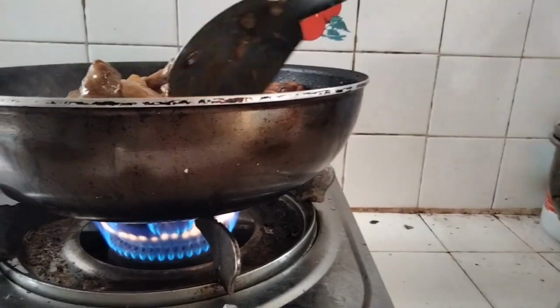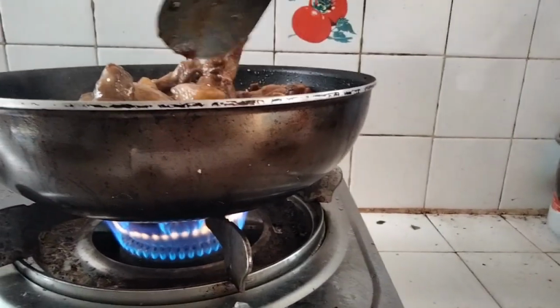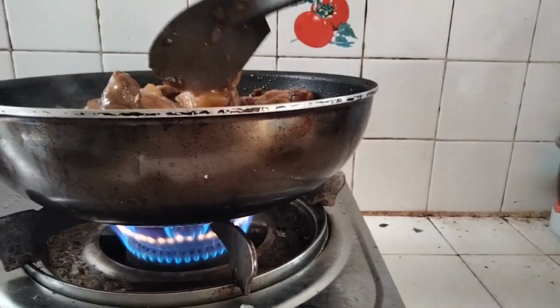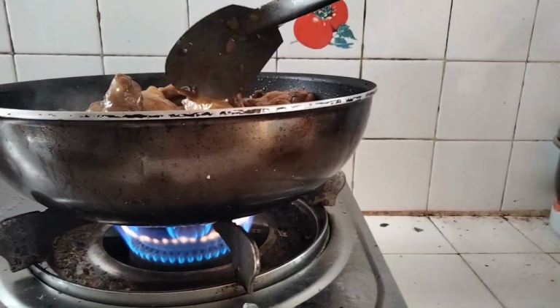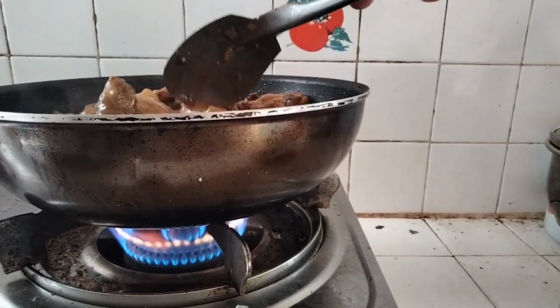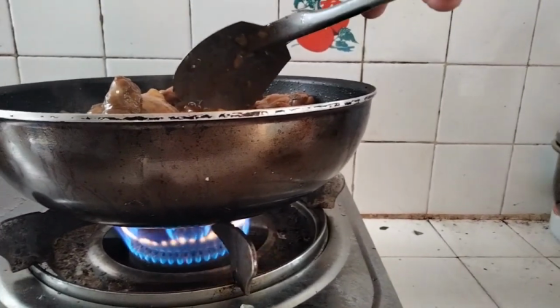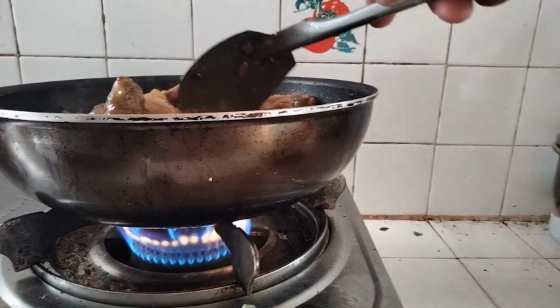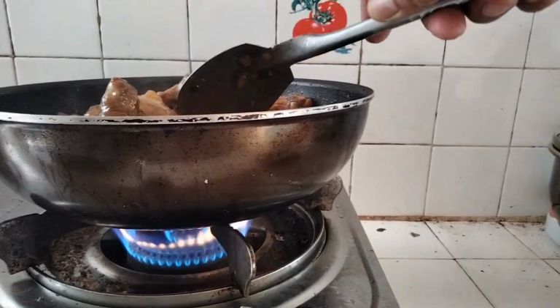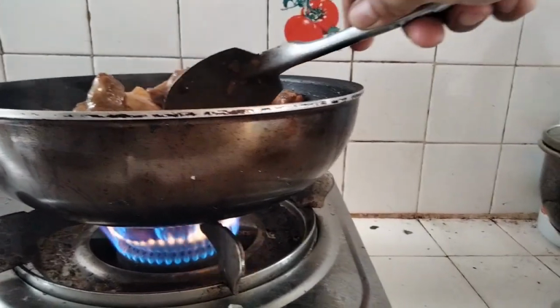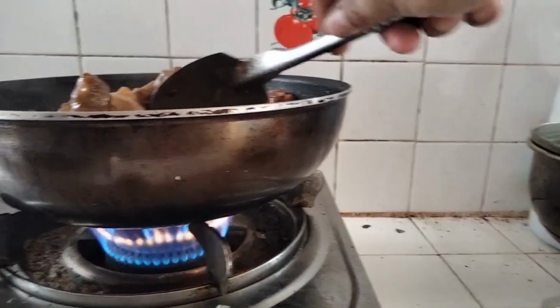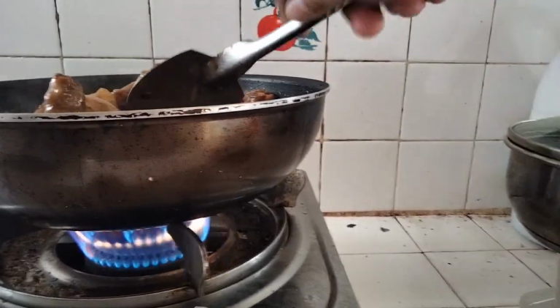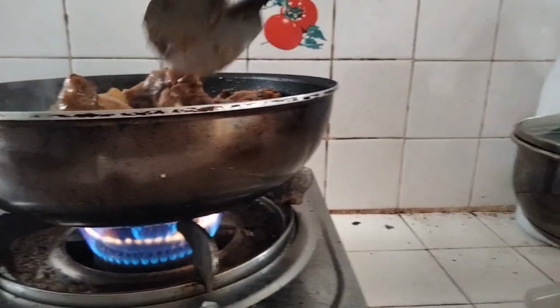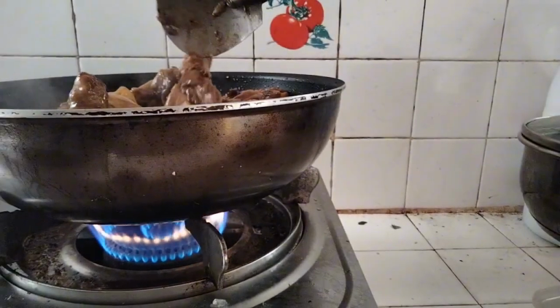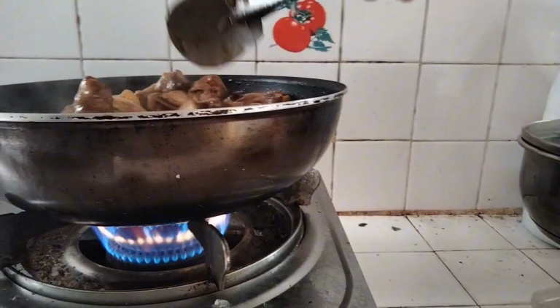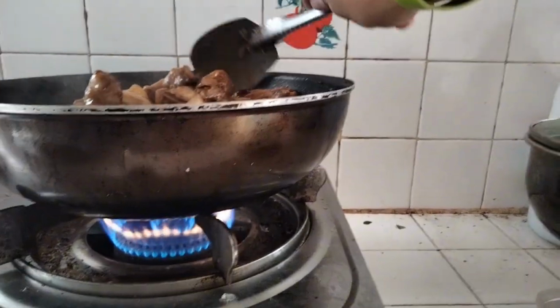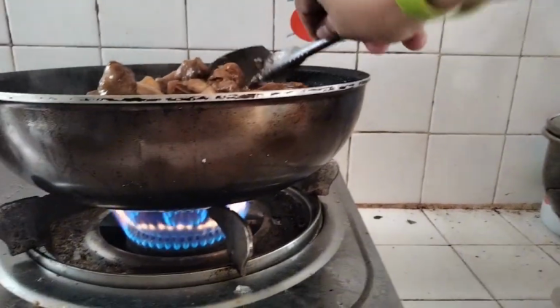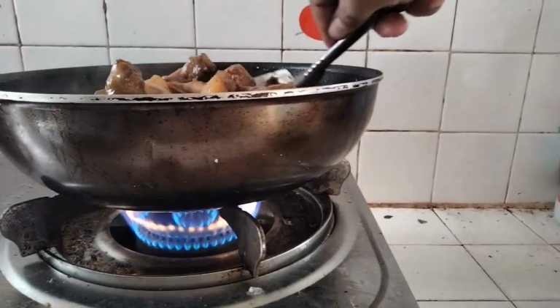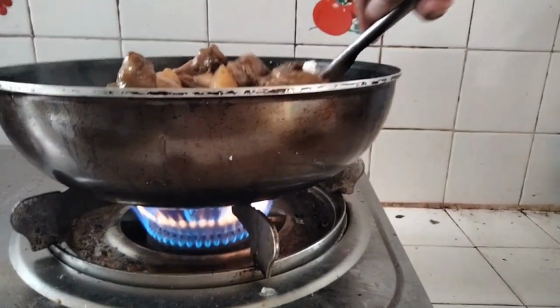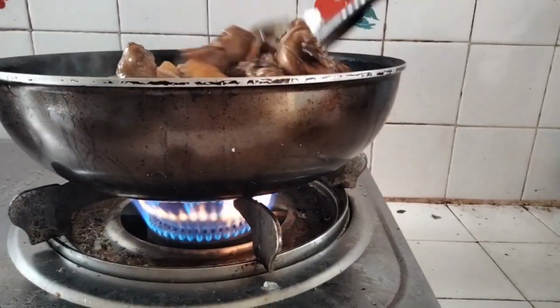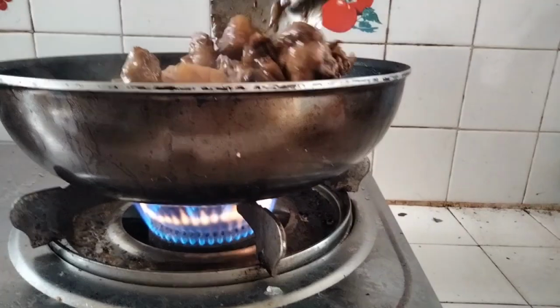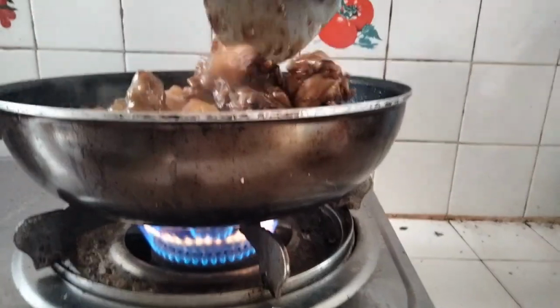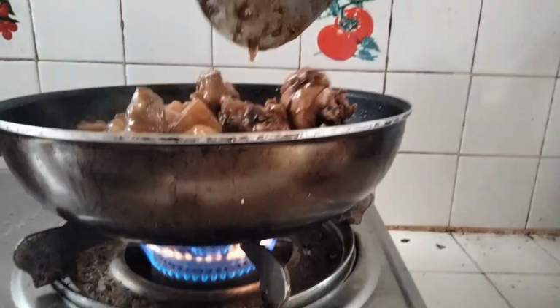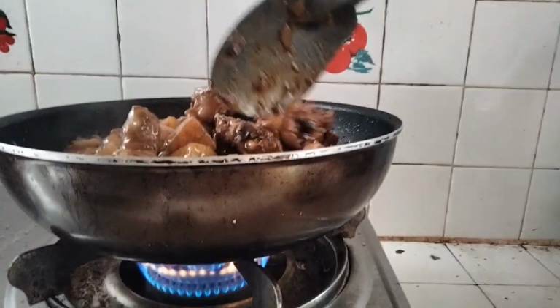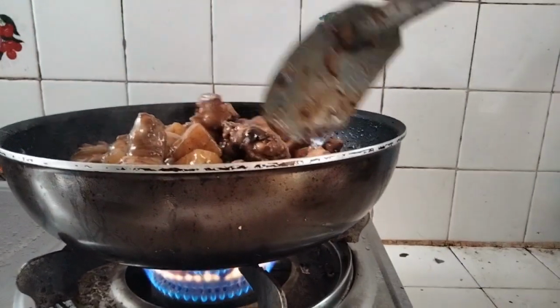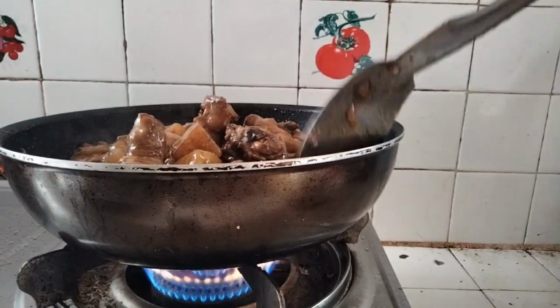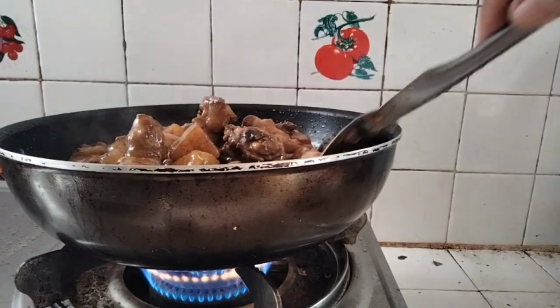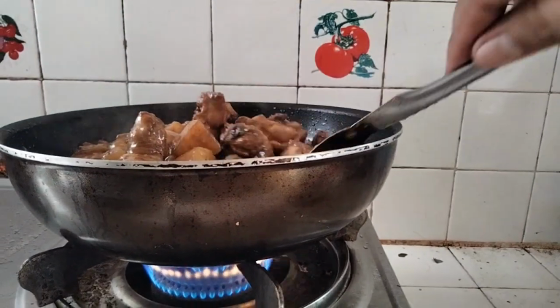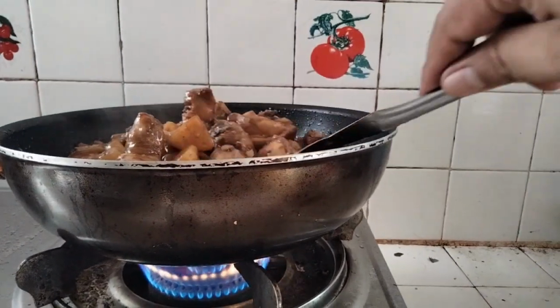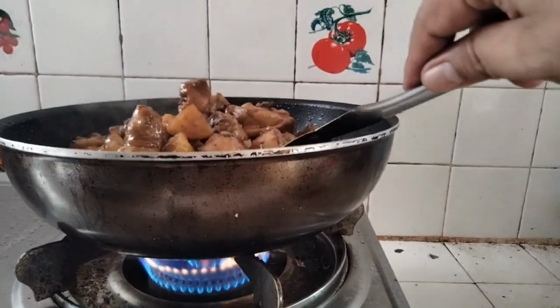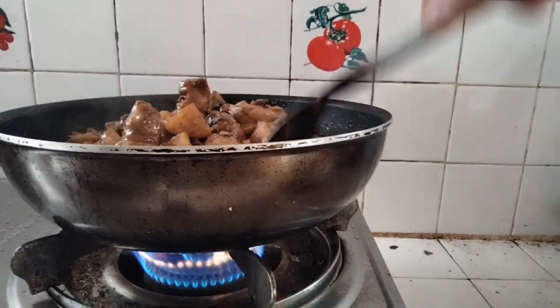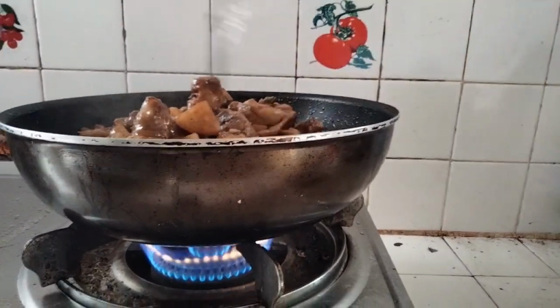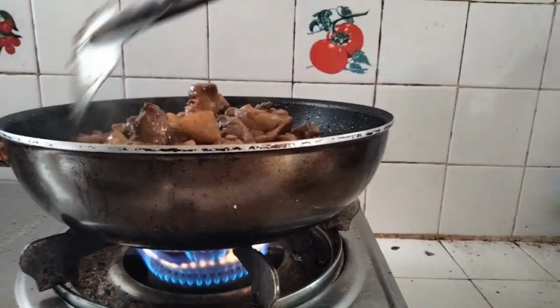At buto na ito patatas, buto na. Malambot na yung patatas.